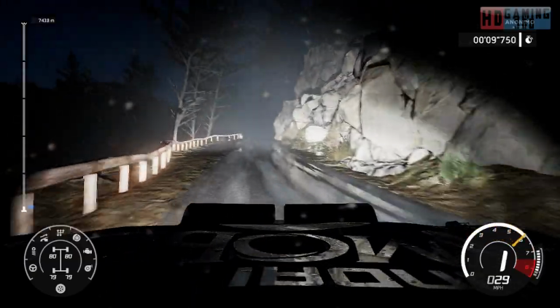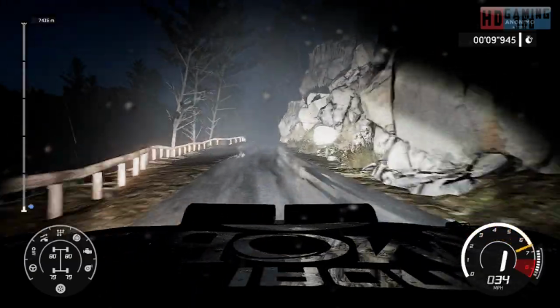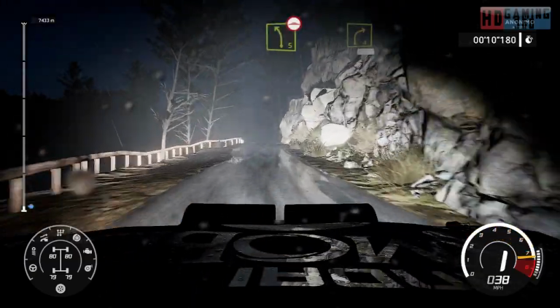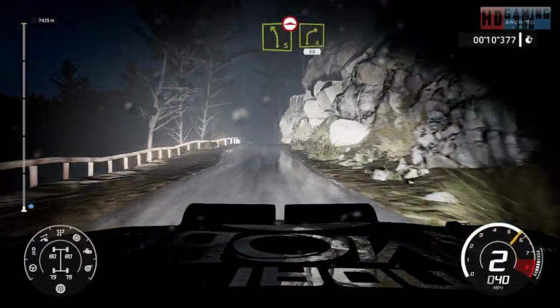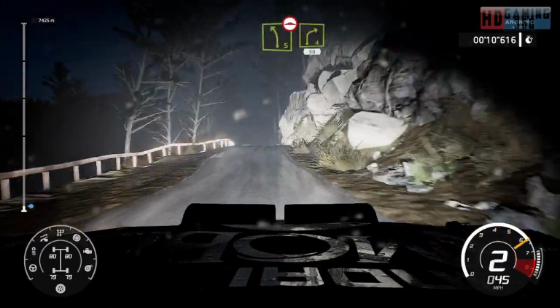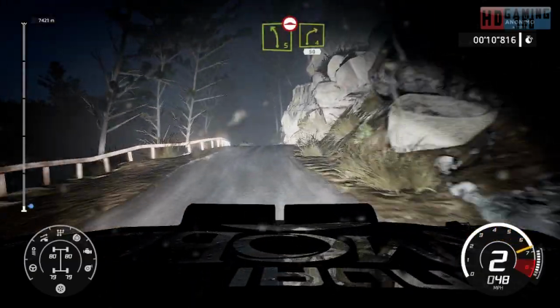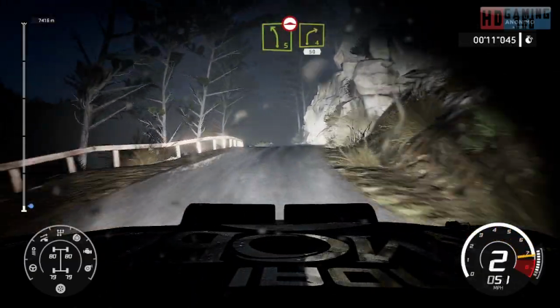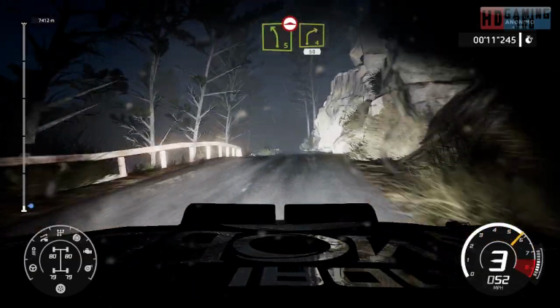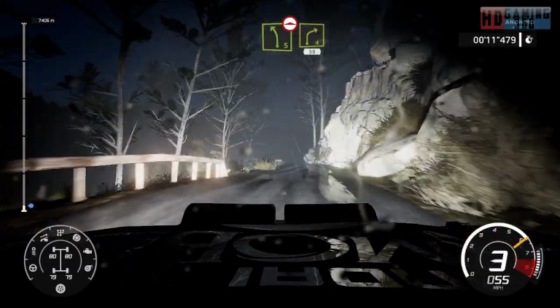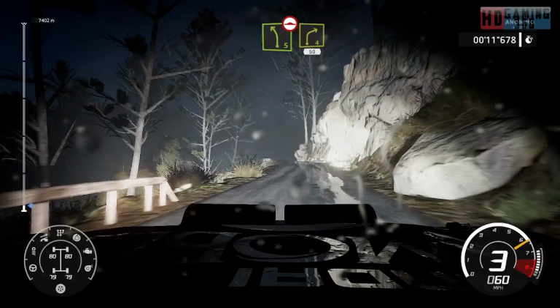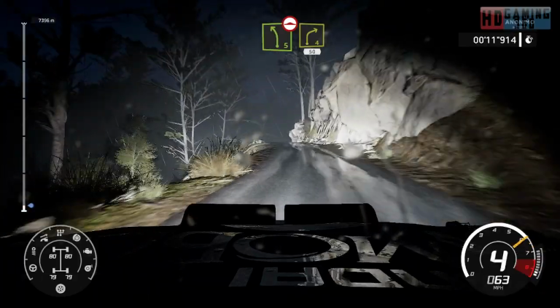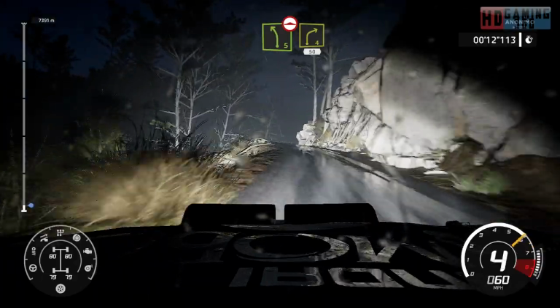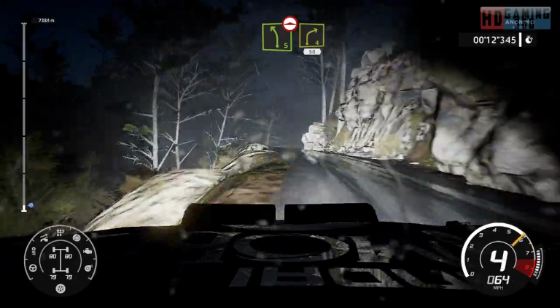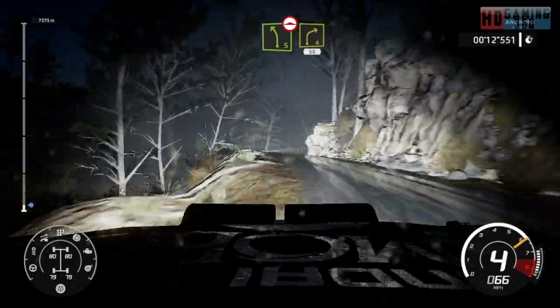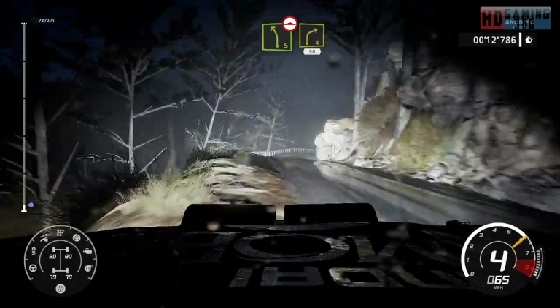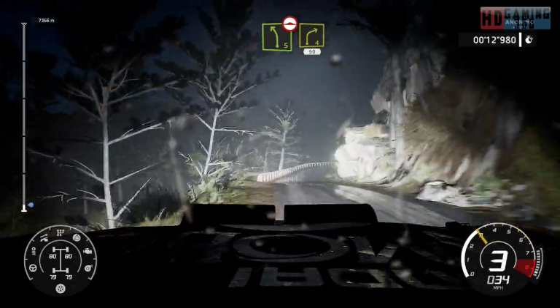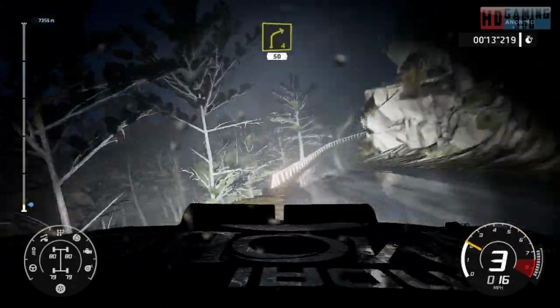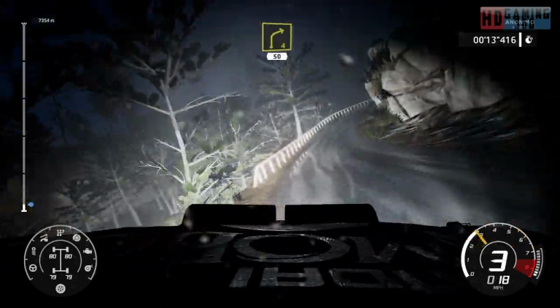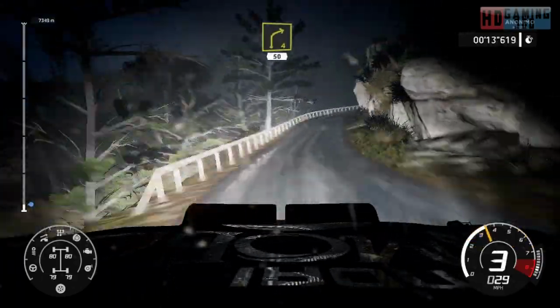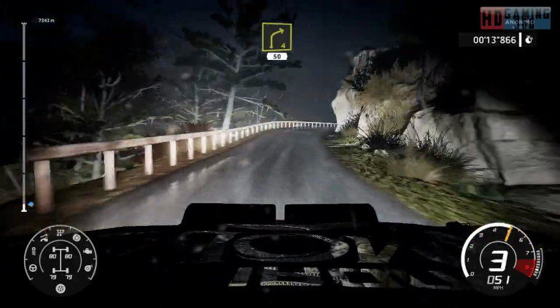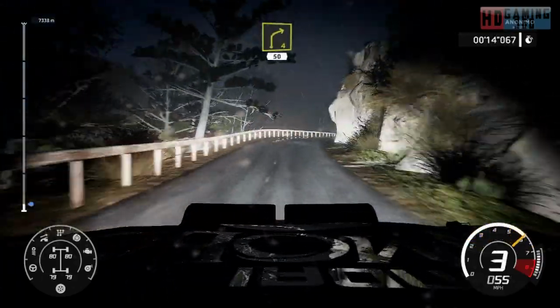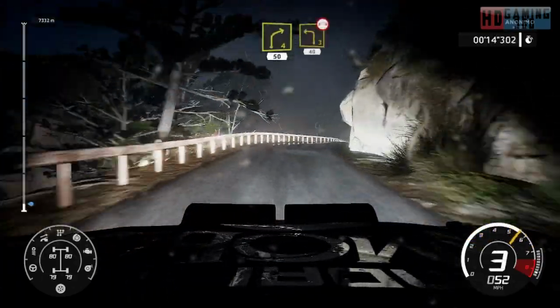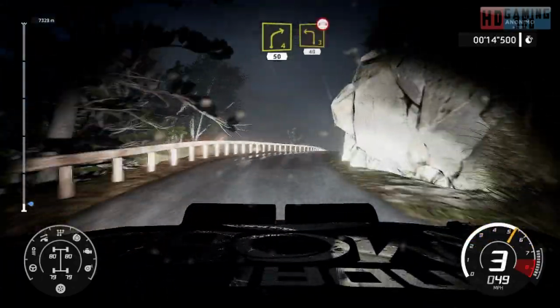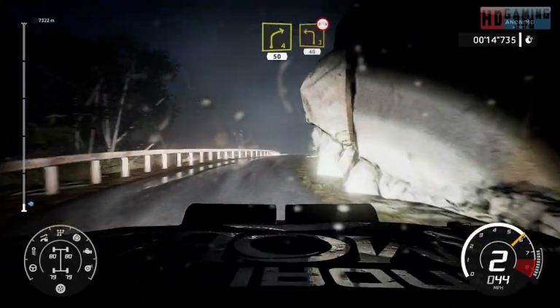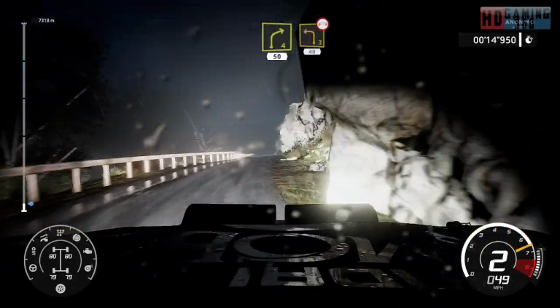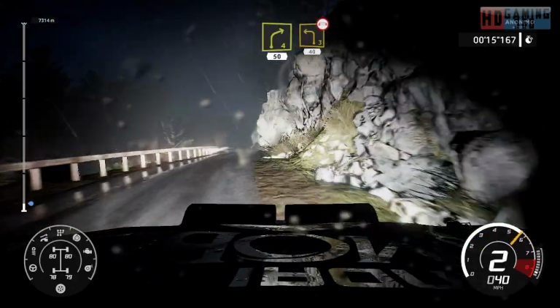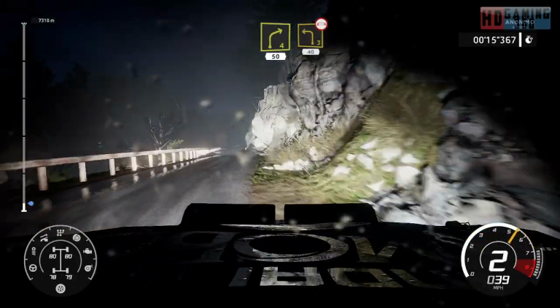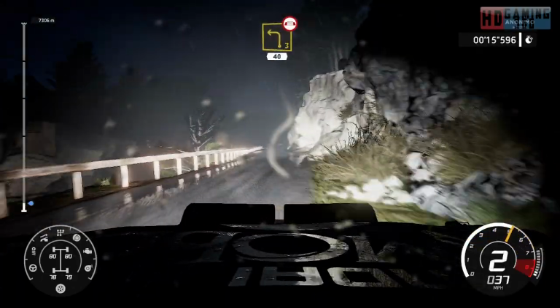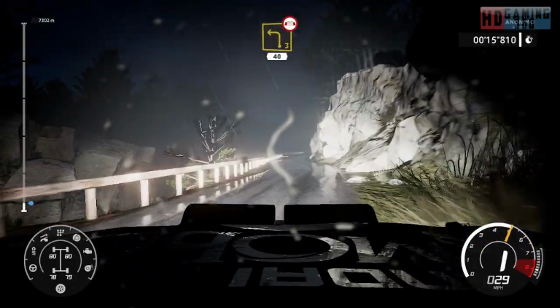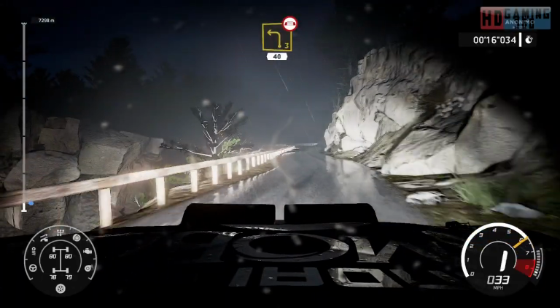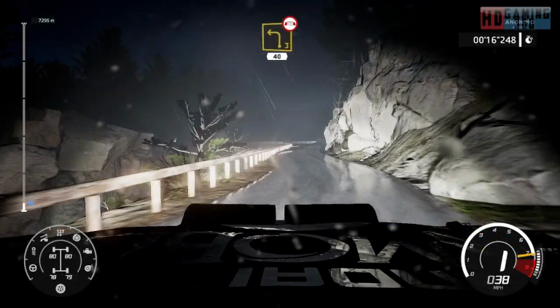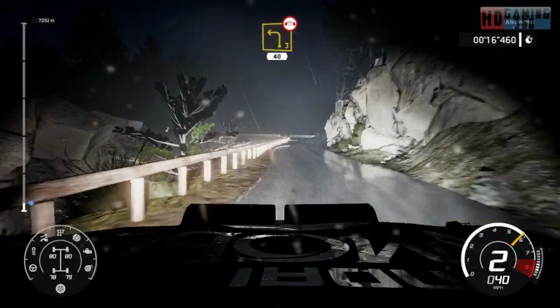And left 5, up the into right 4, 50. Left 3 on the bridge, 40, caution, brake.